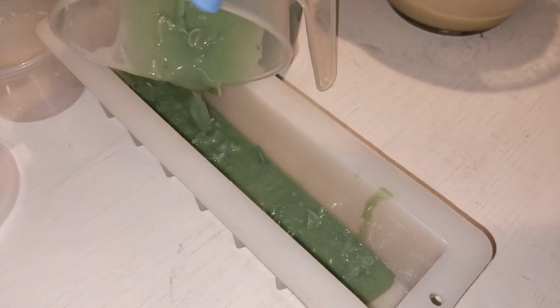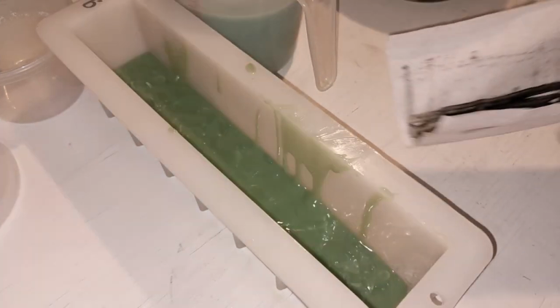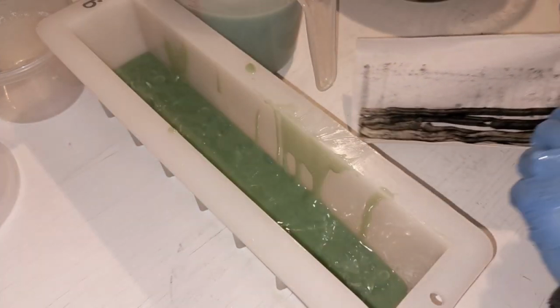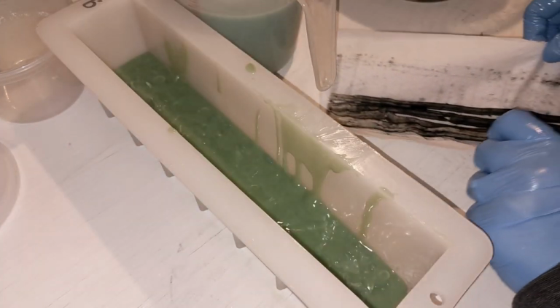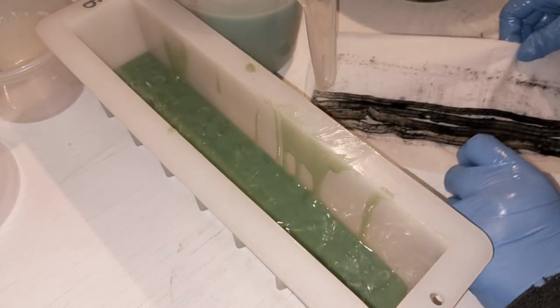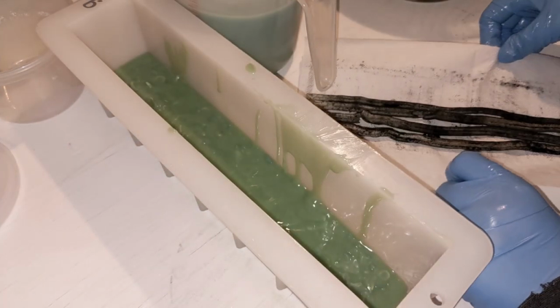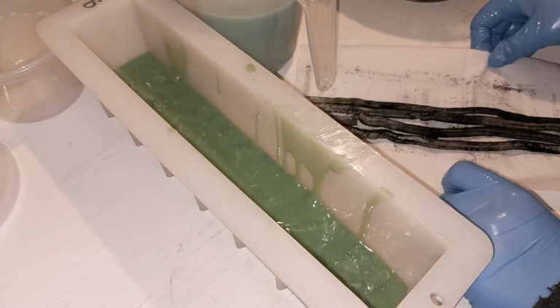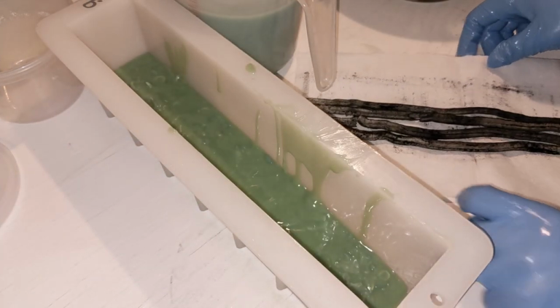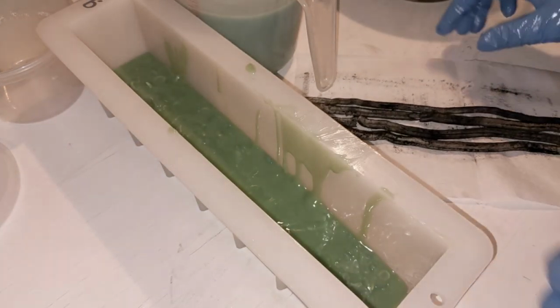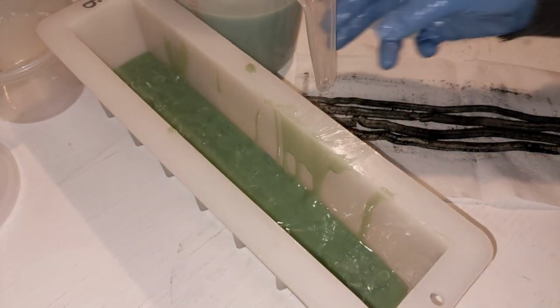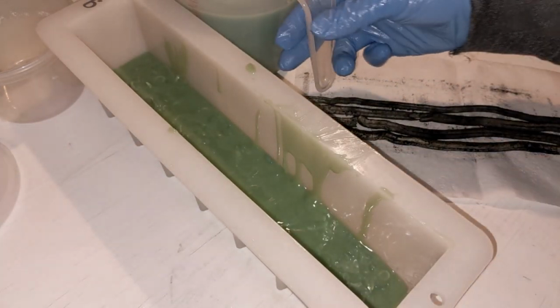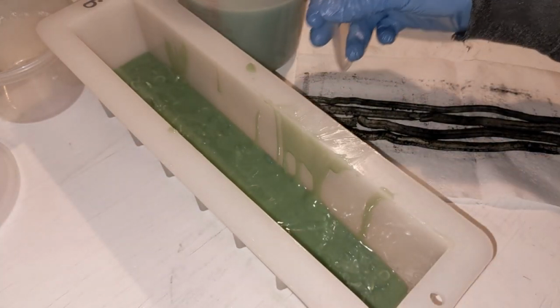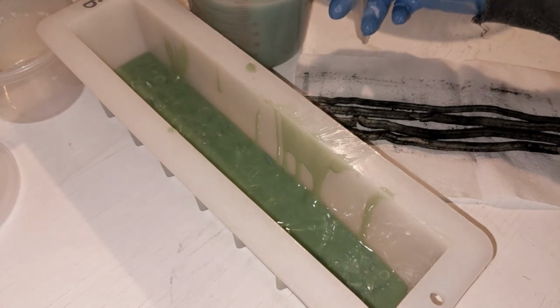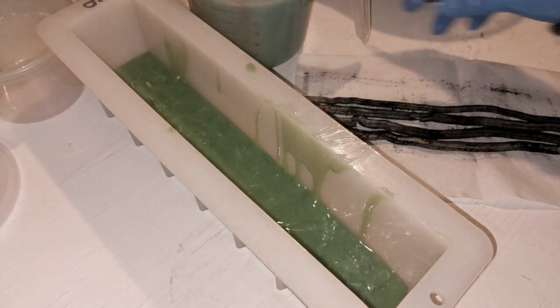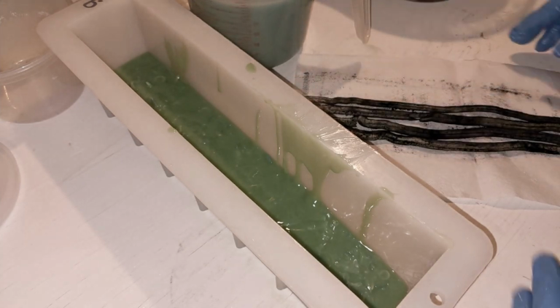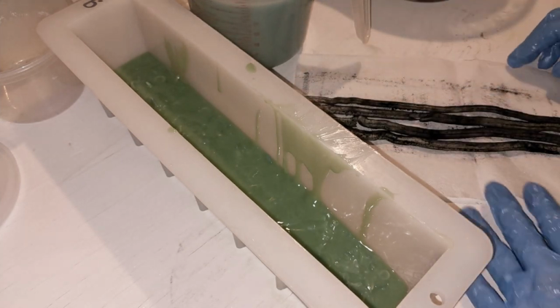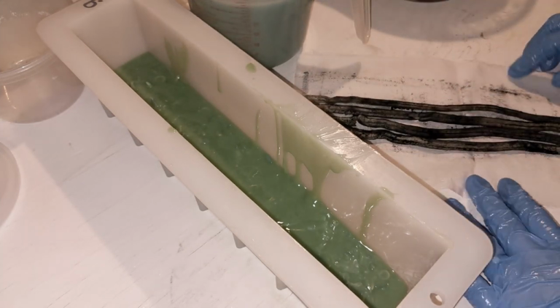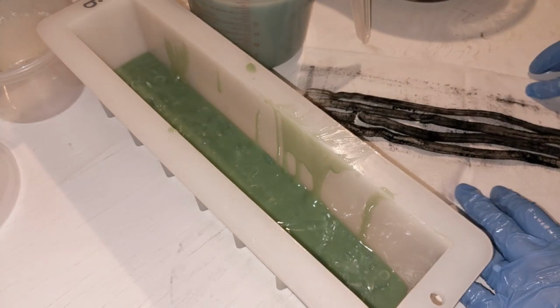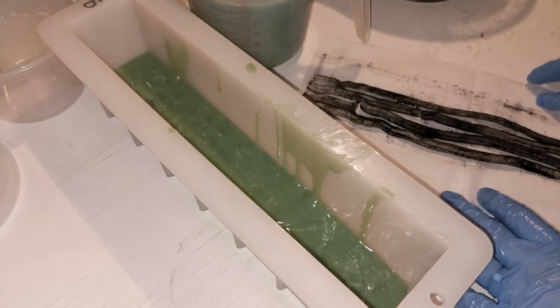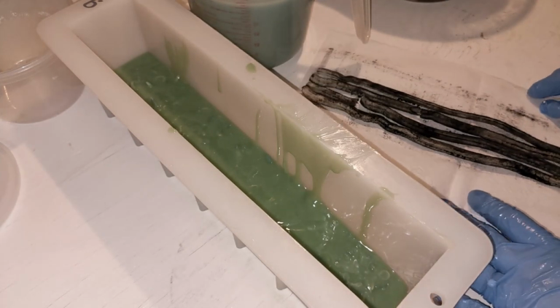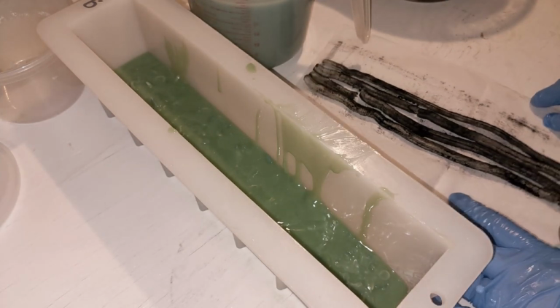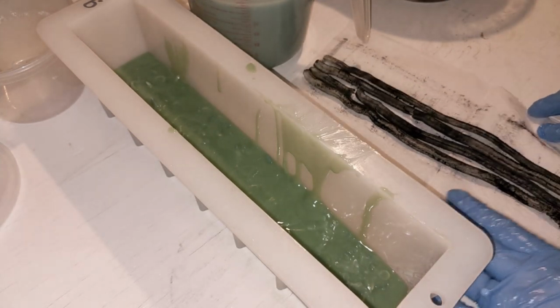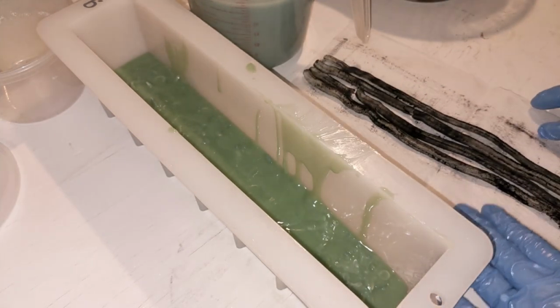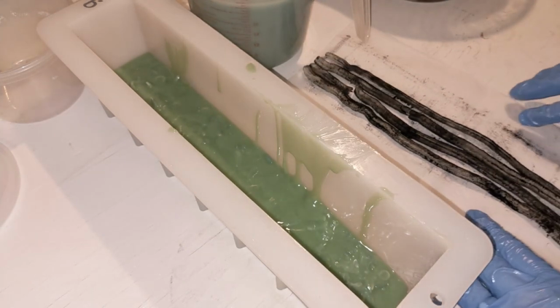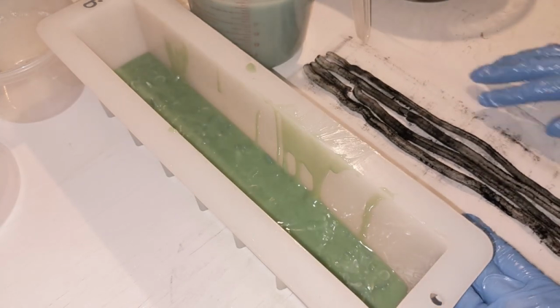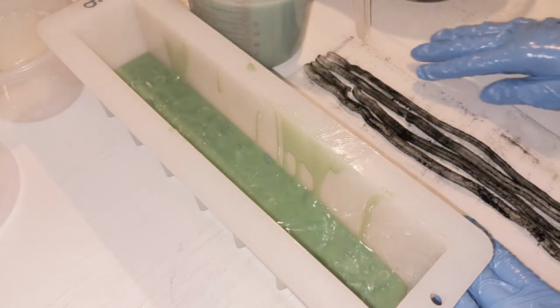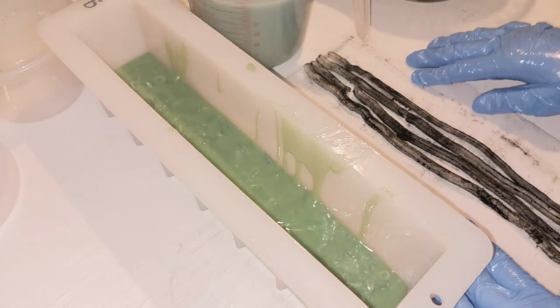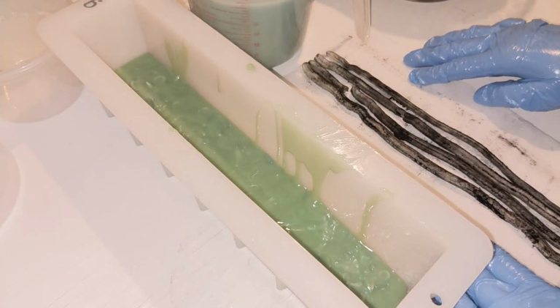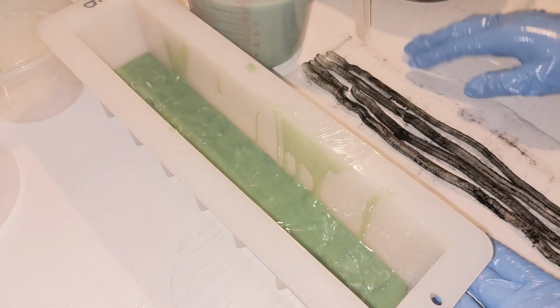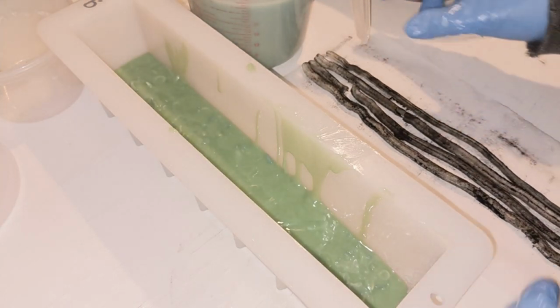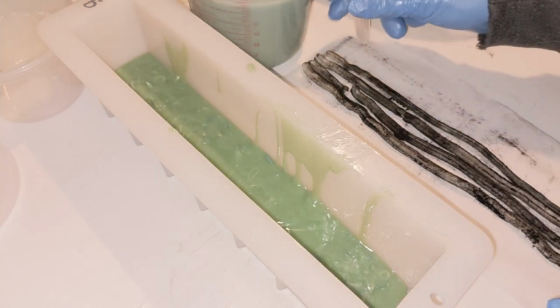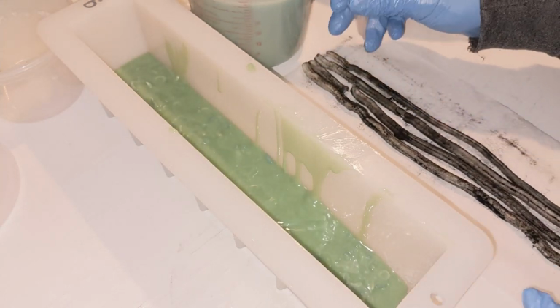And here we've got our flowers we extruded. I covered them in — yes — activated charcoal.